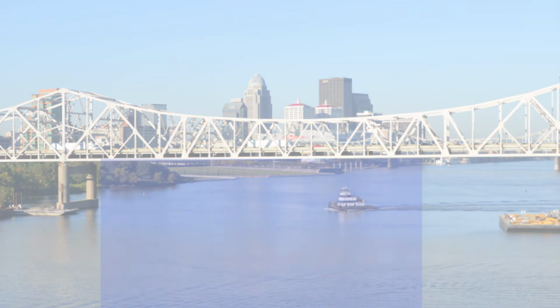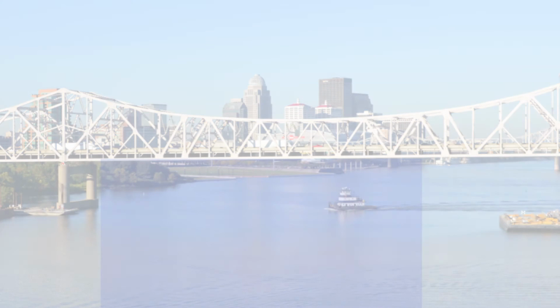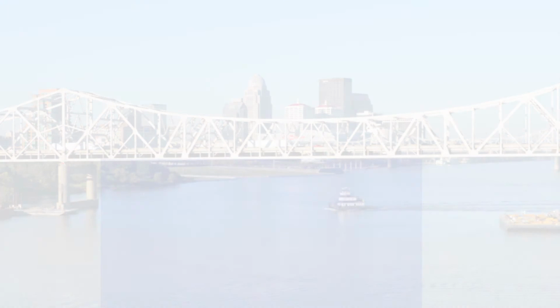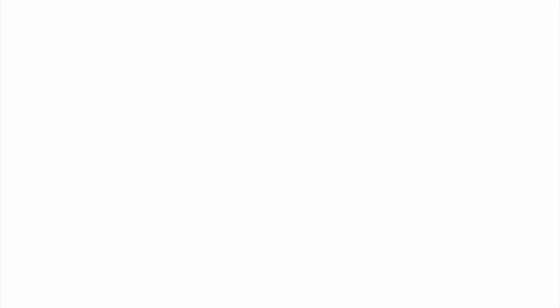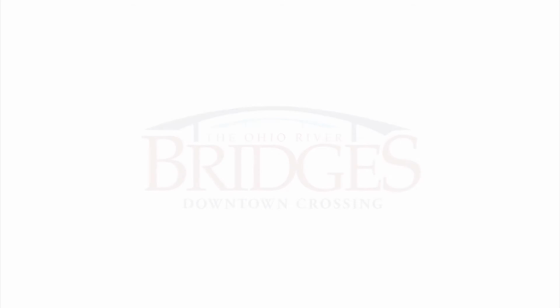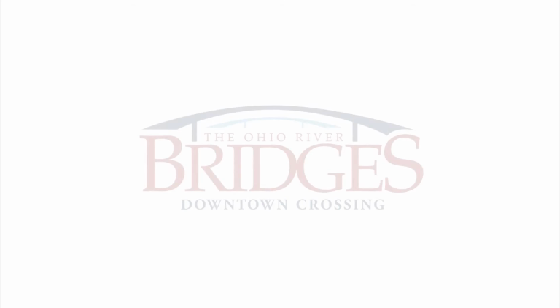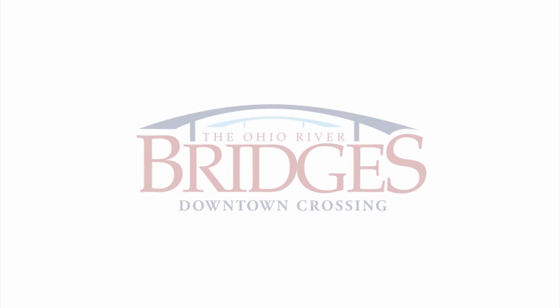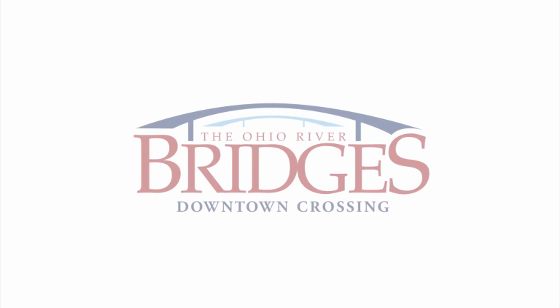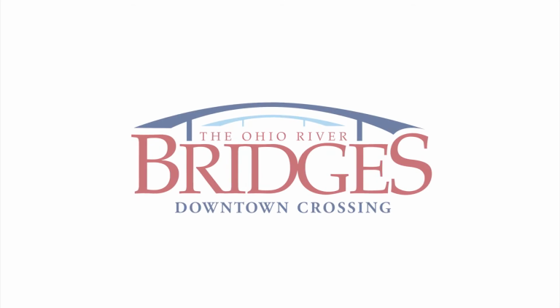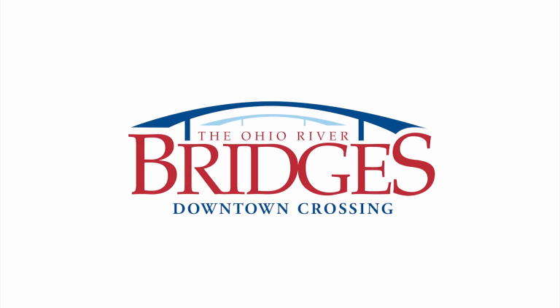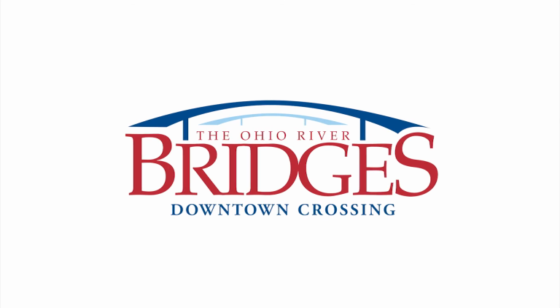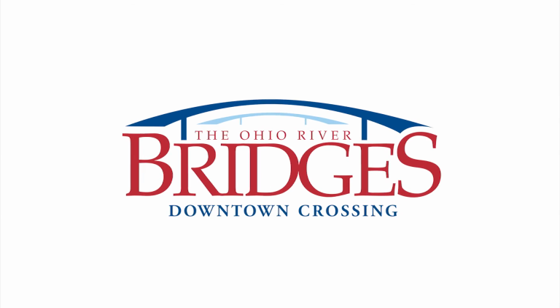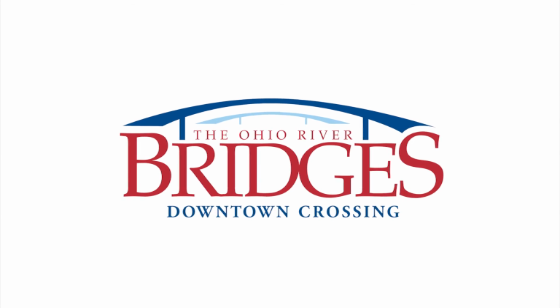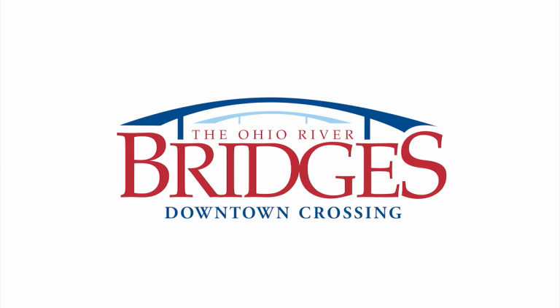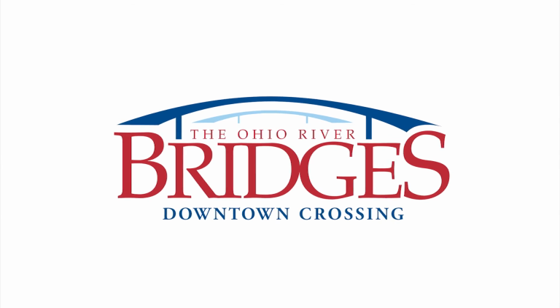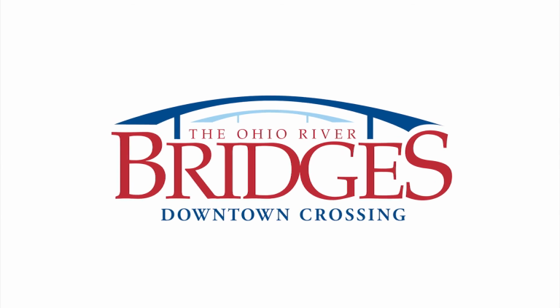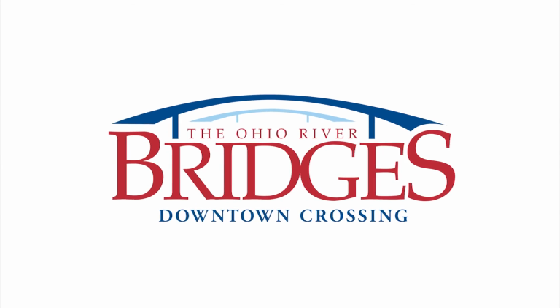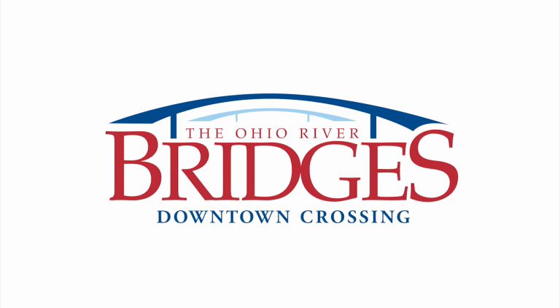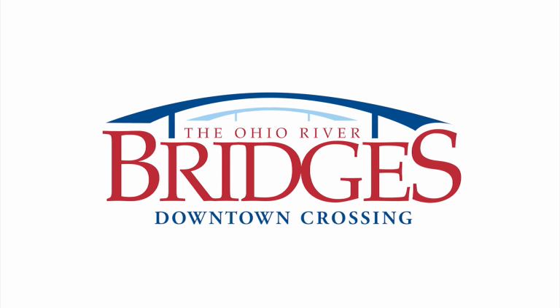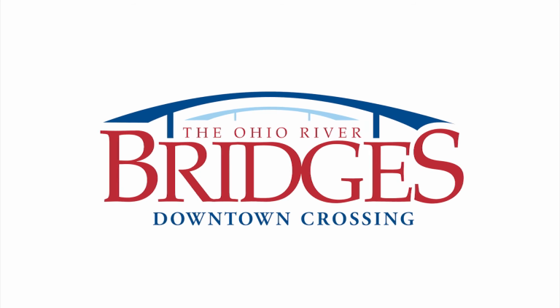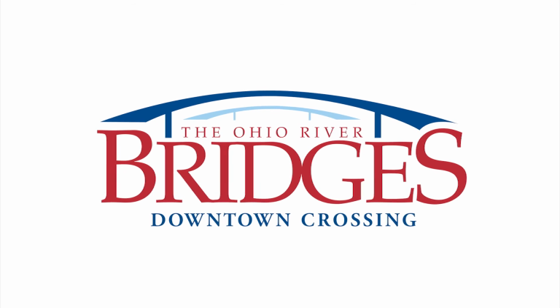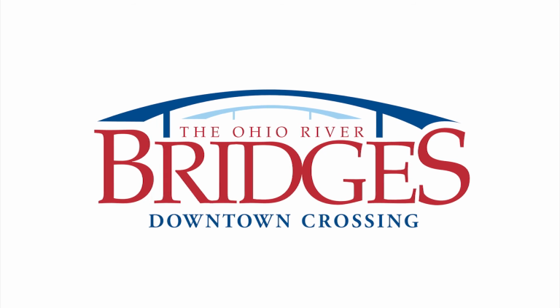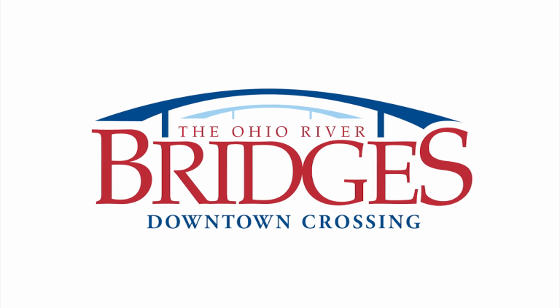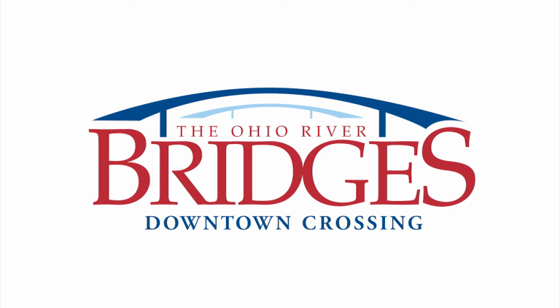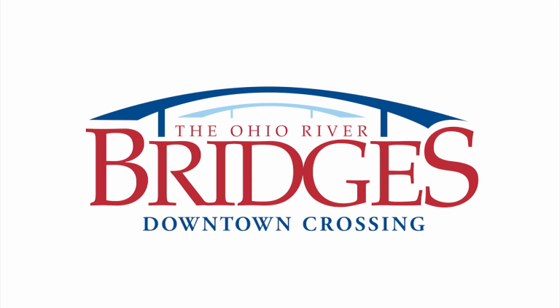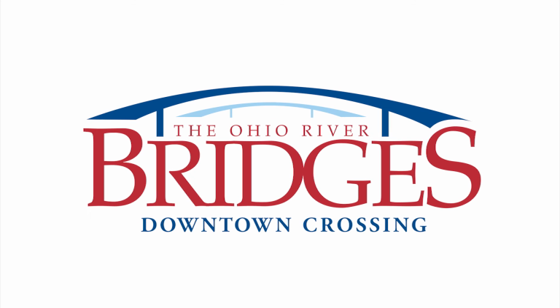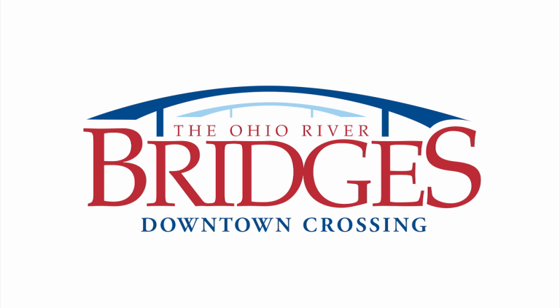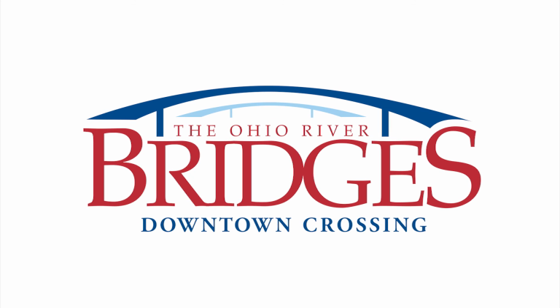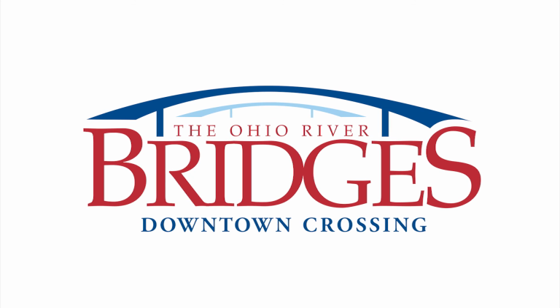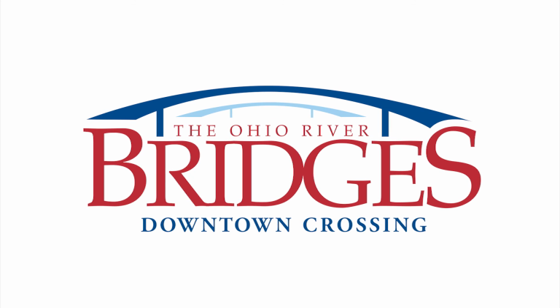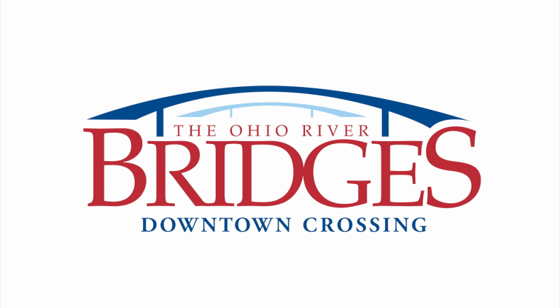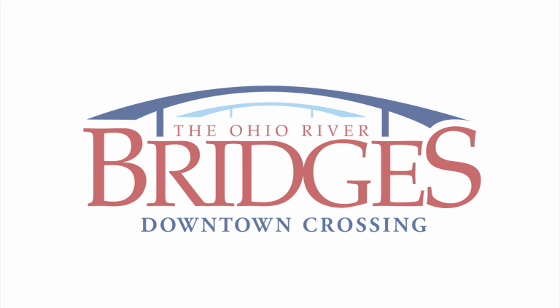And that's a look at the new I-65 bridge, which will be carrying traffic in less than a year and a half.